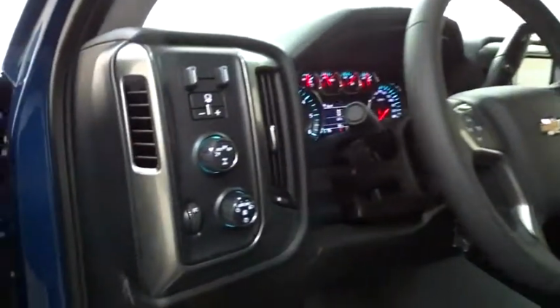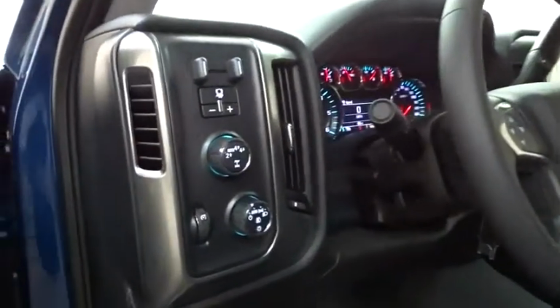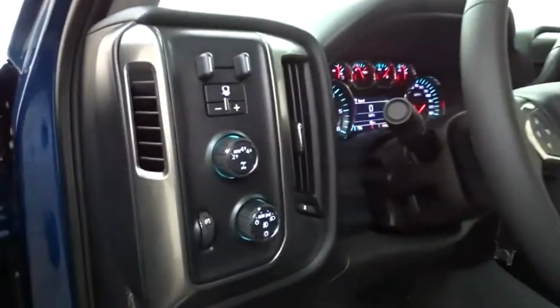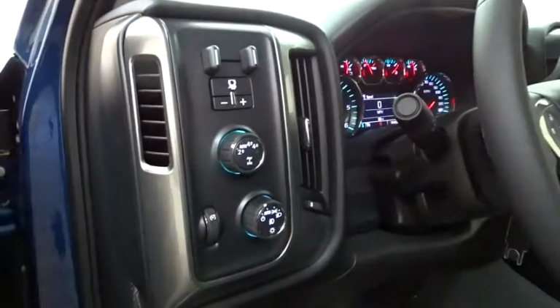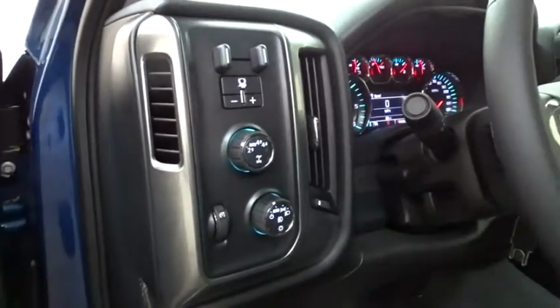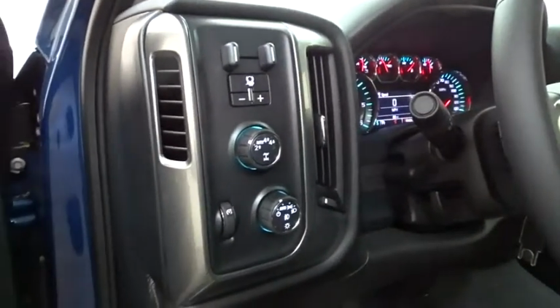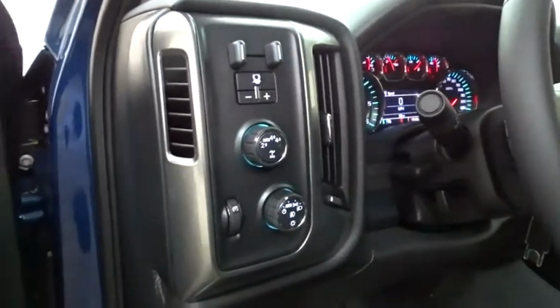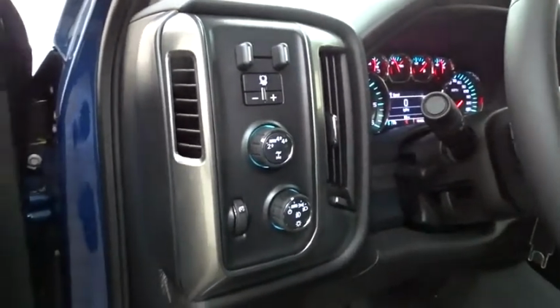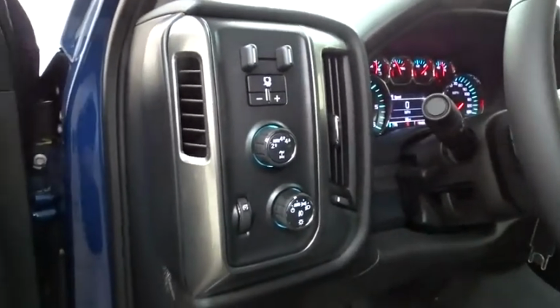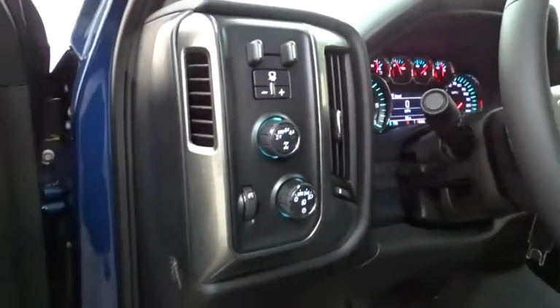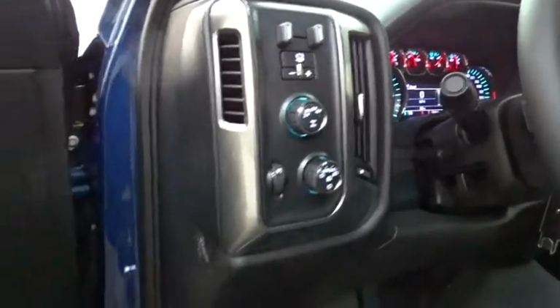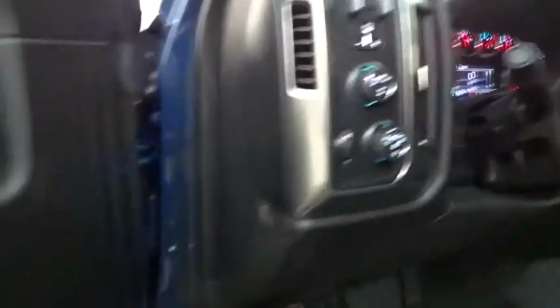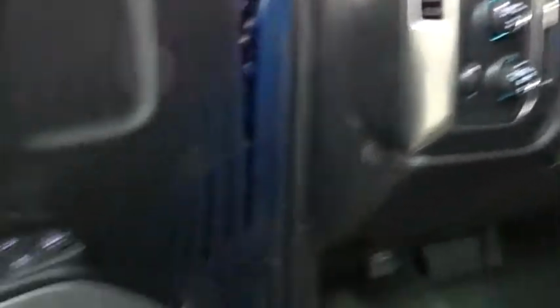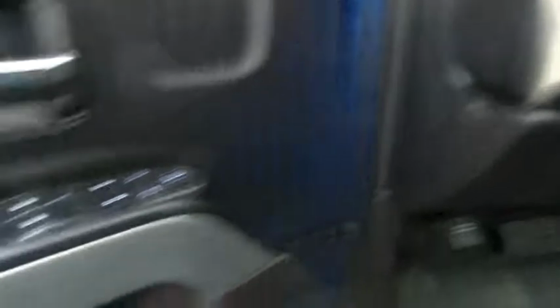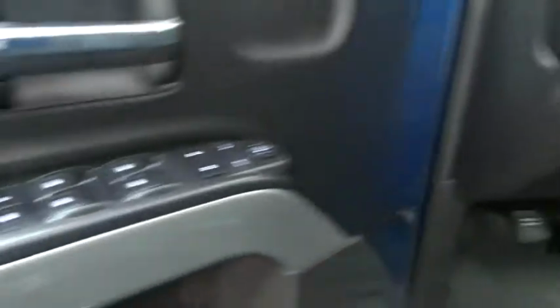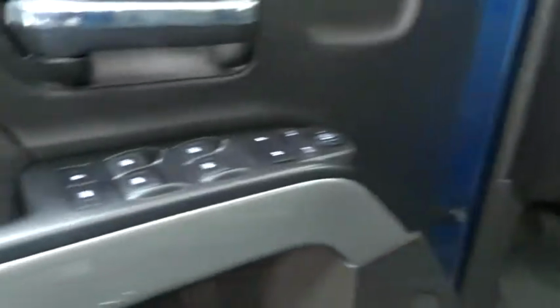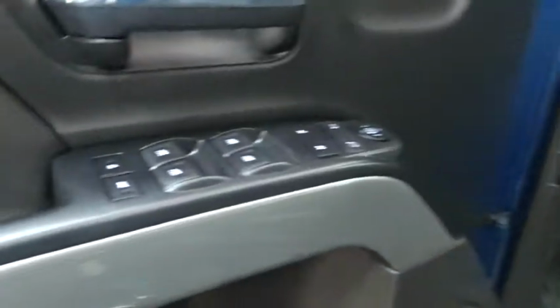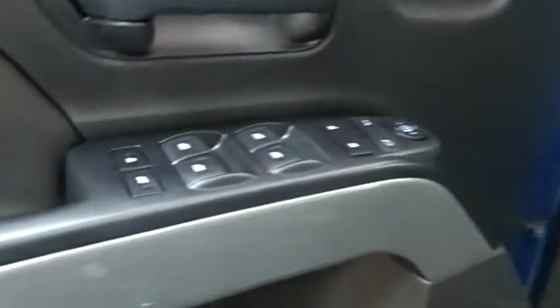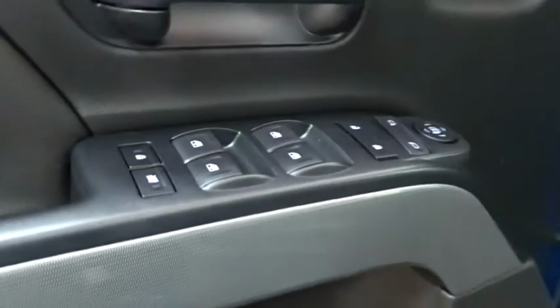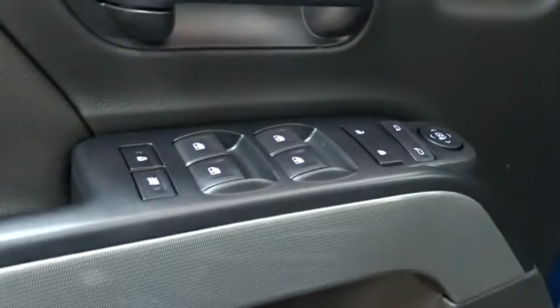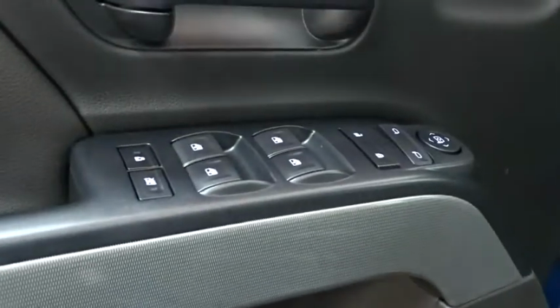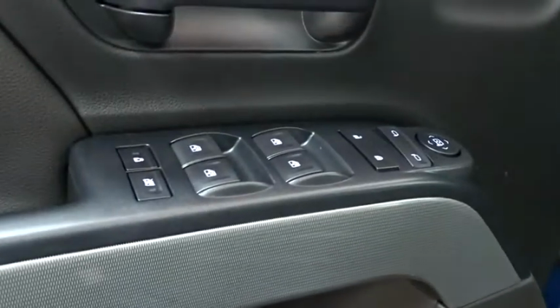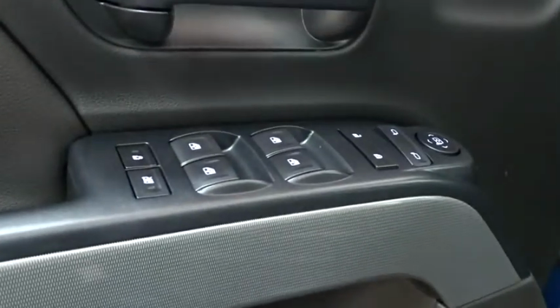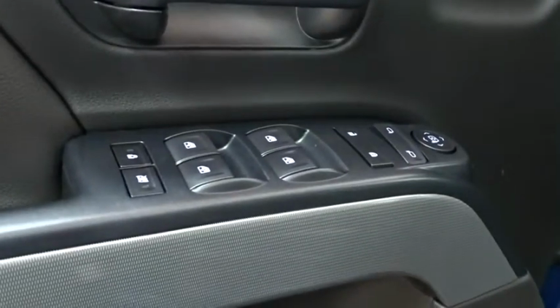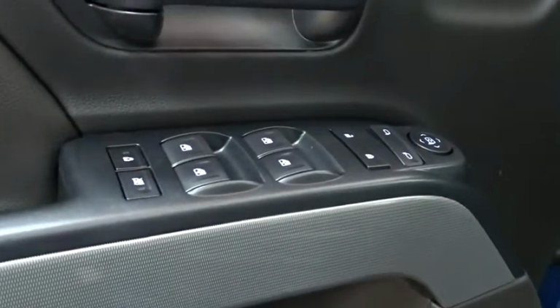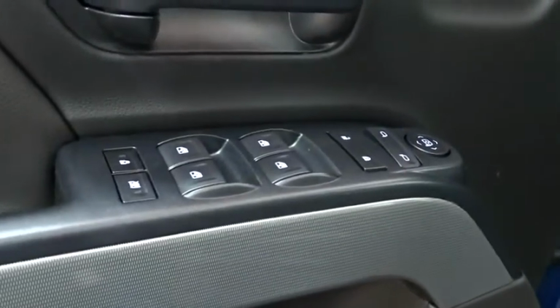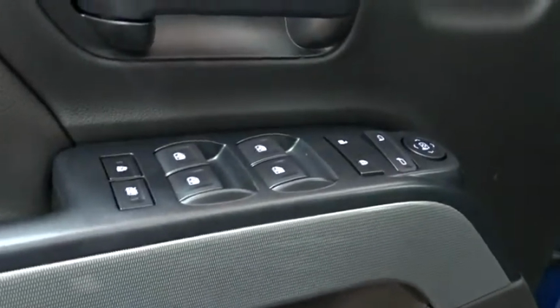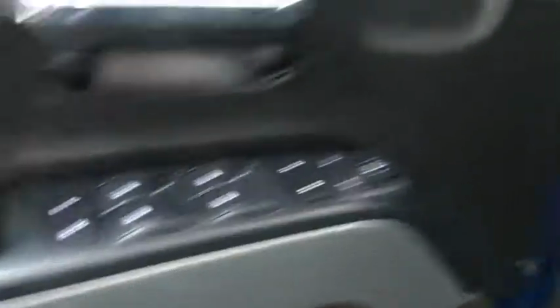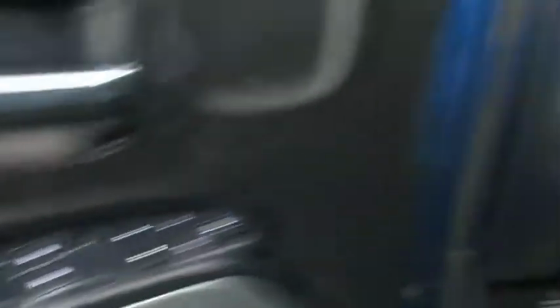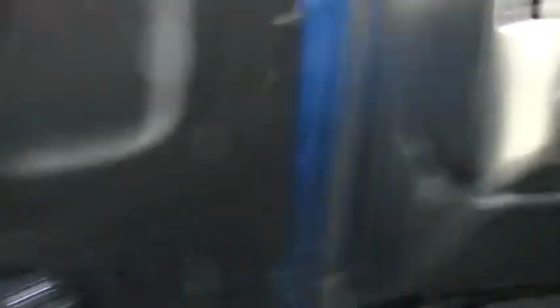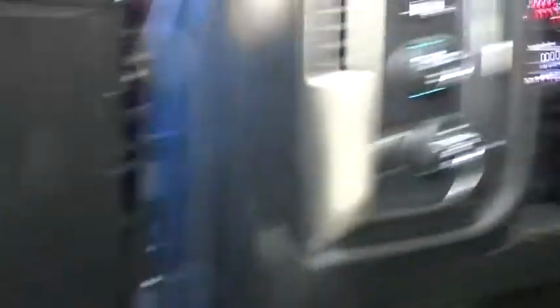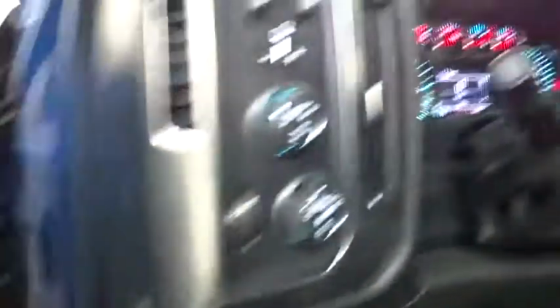Leather wrapped steering wheel, adjustable steering wheel, power steering, cruise control, floor mats, aluminum wheels.